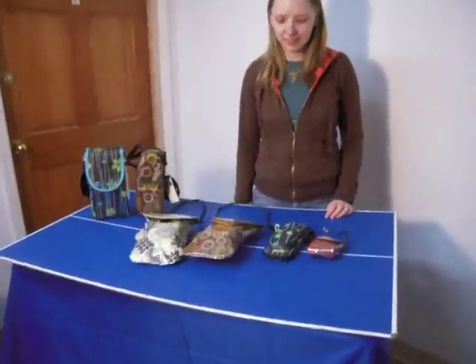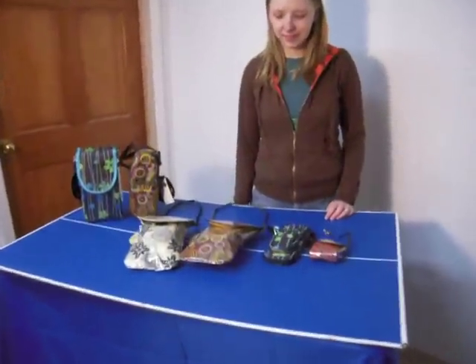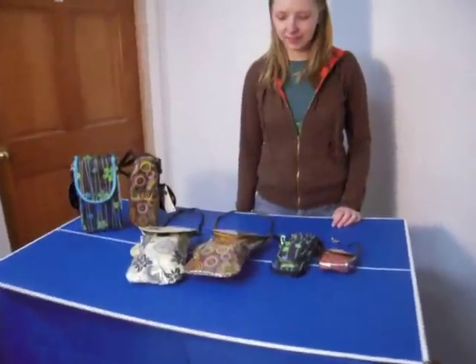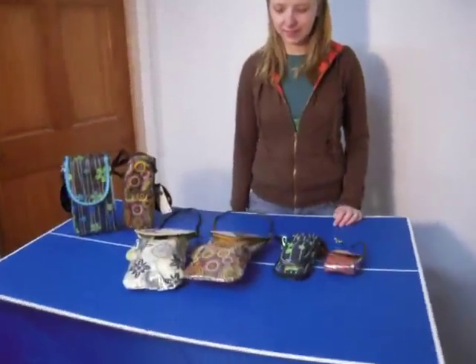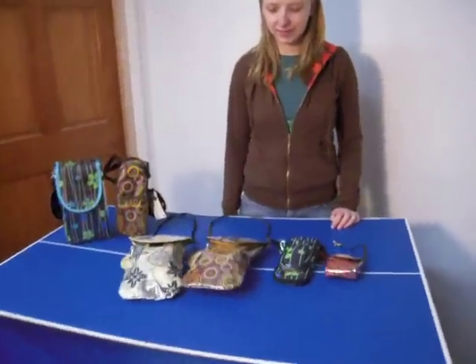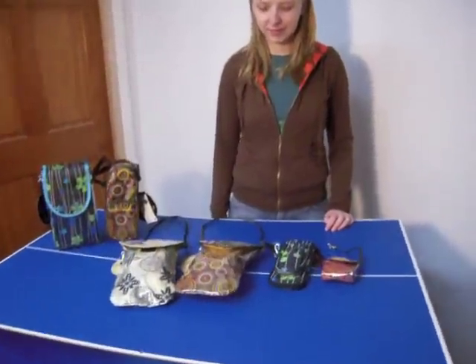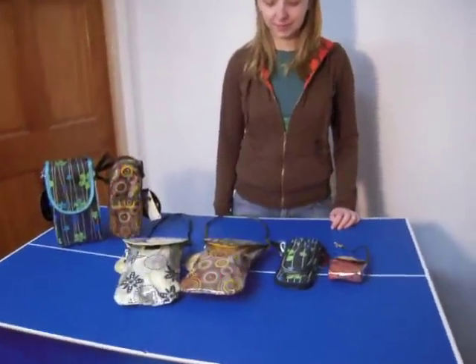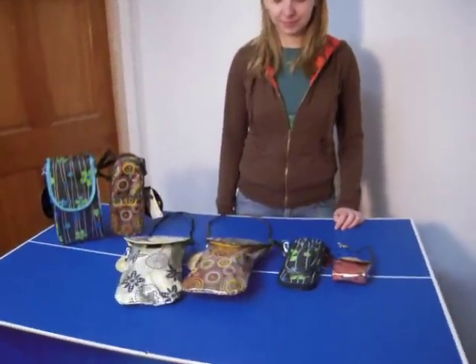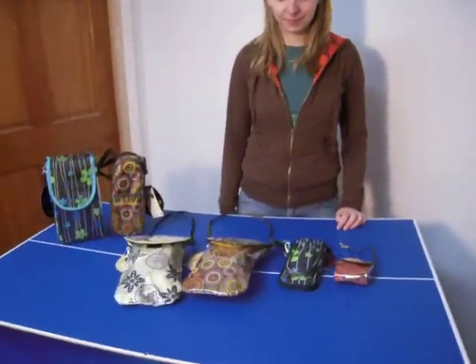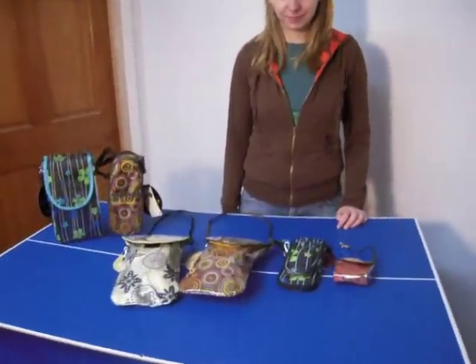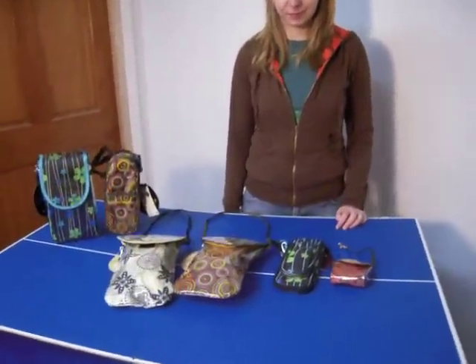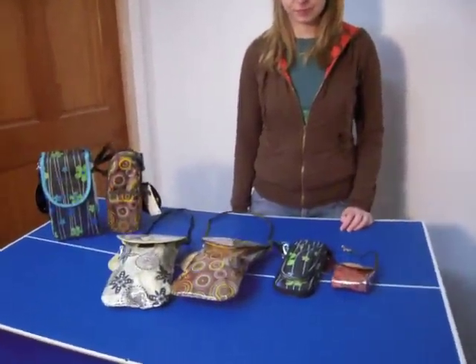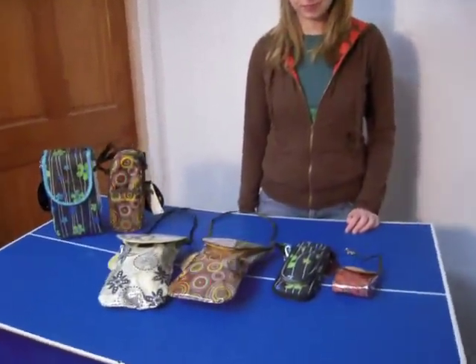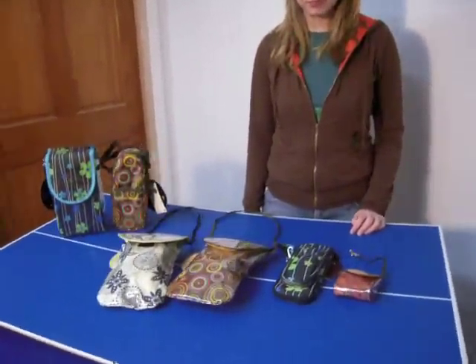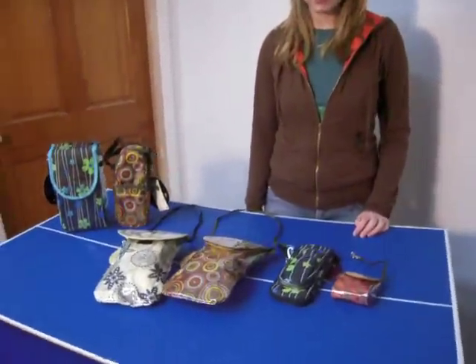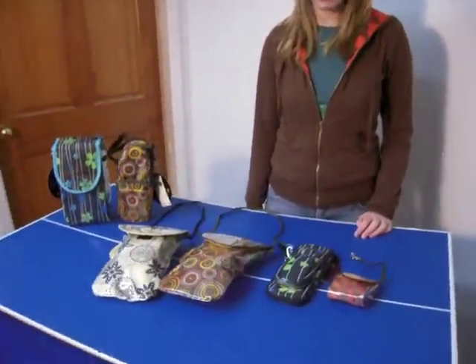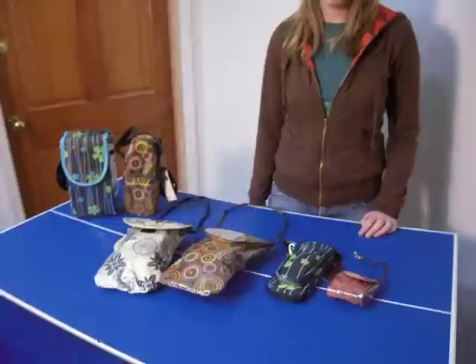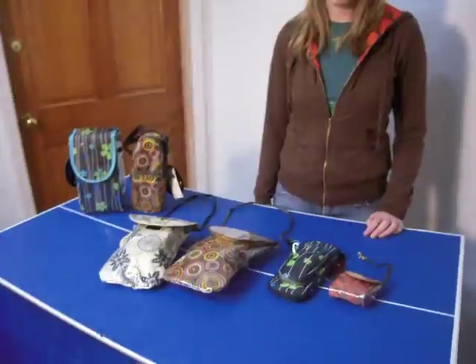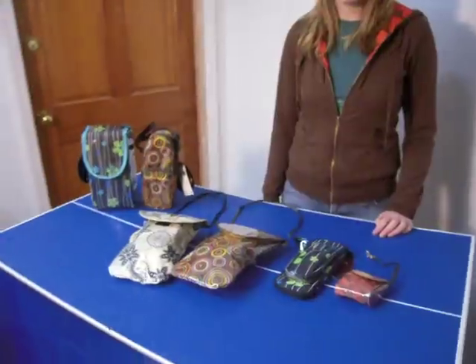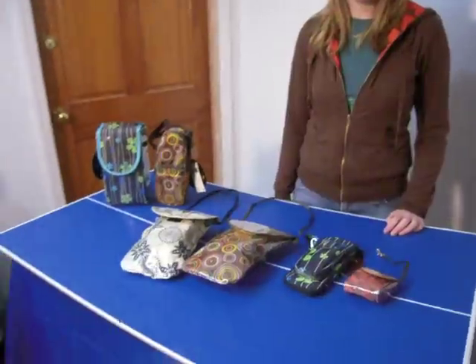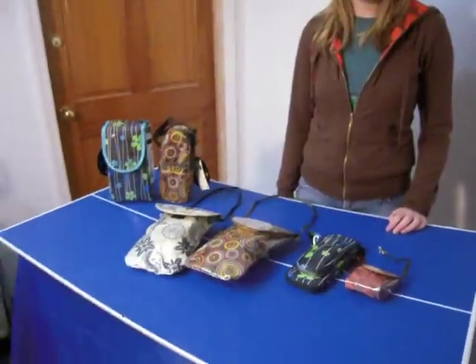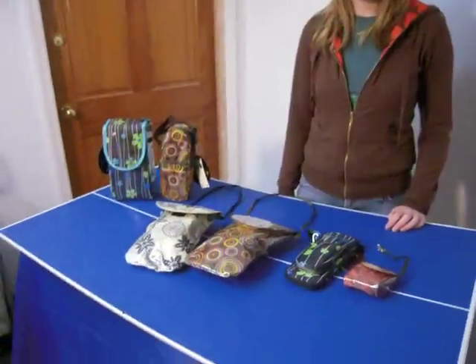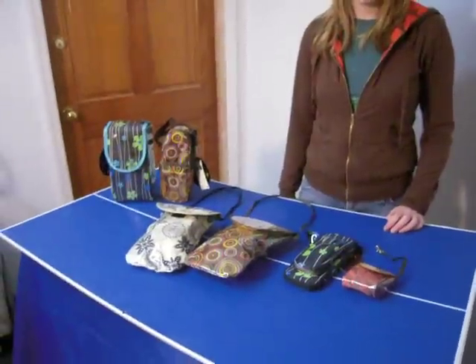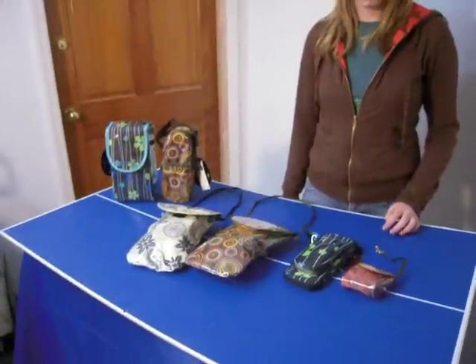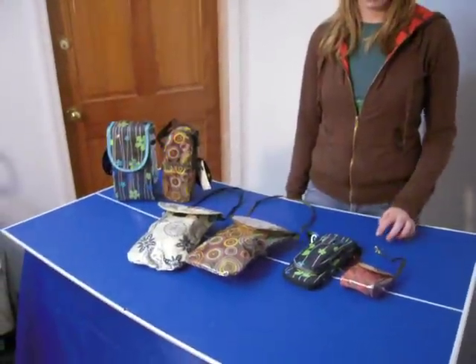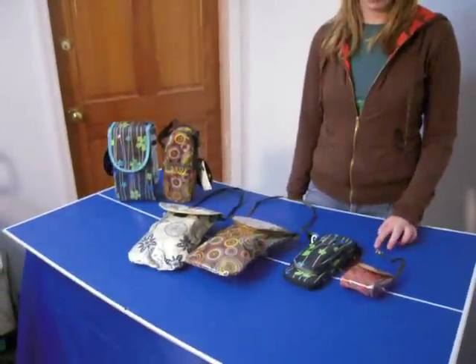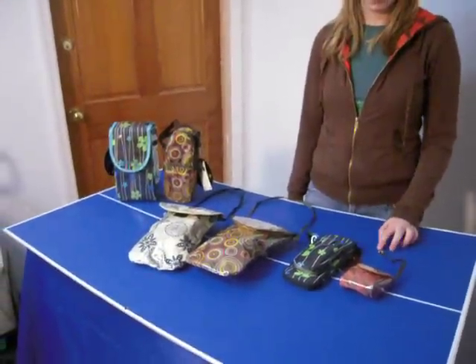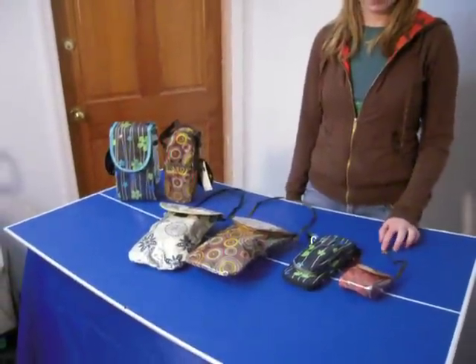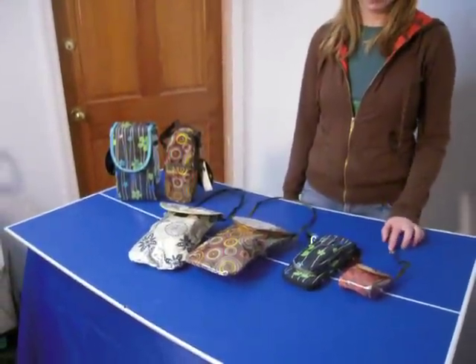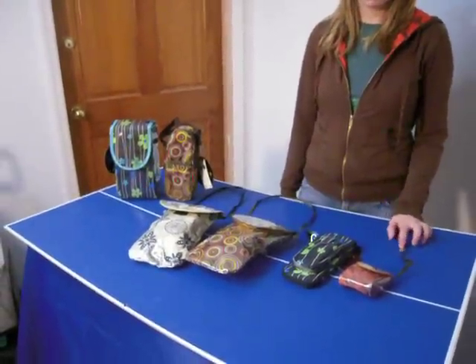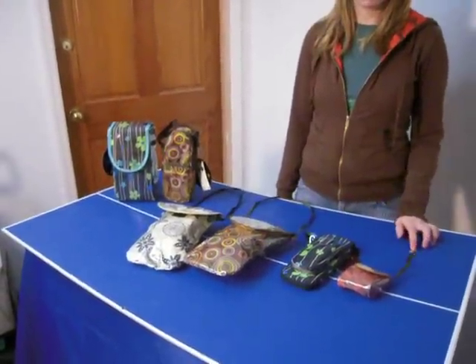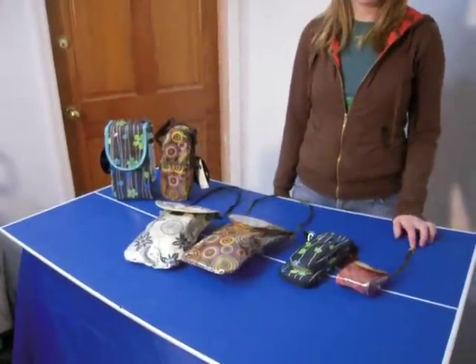These are the Fancy Free accessories. We are now offering these at 75% off on the website.